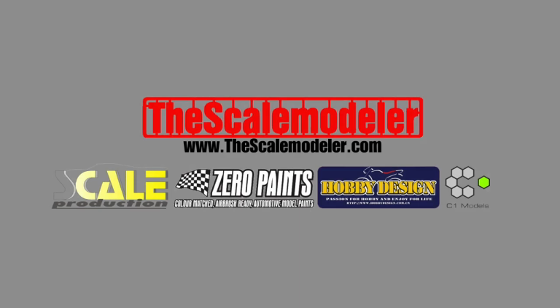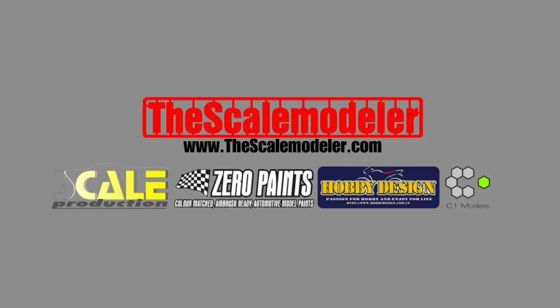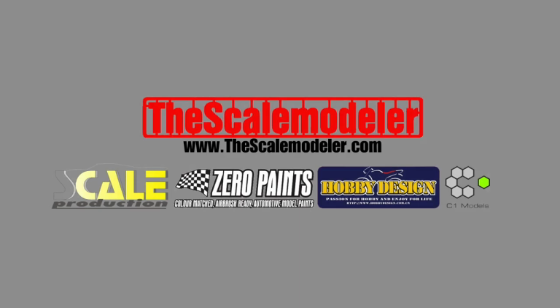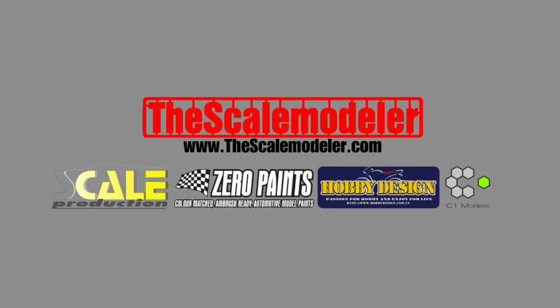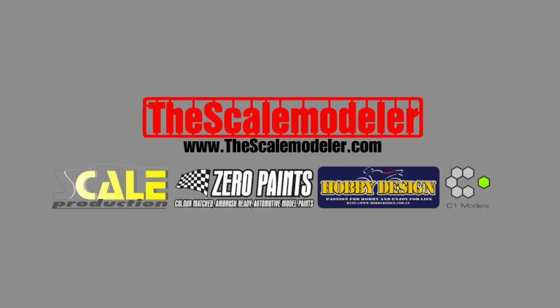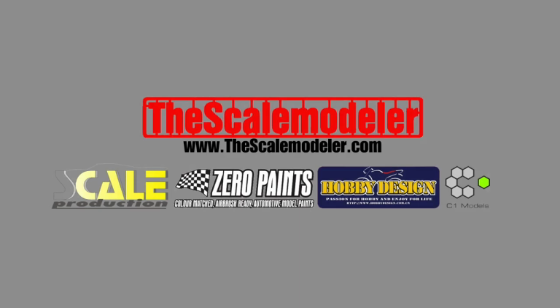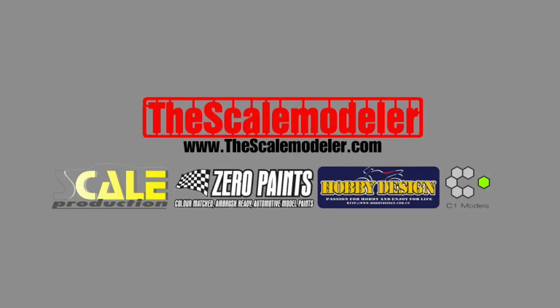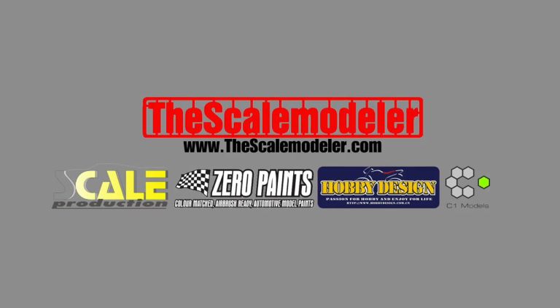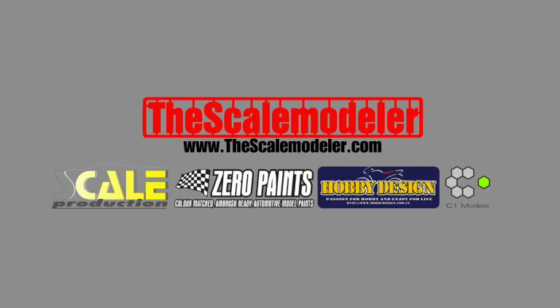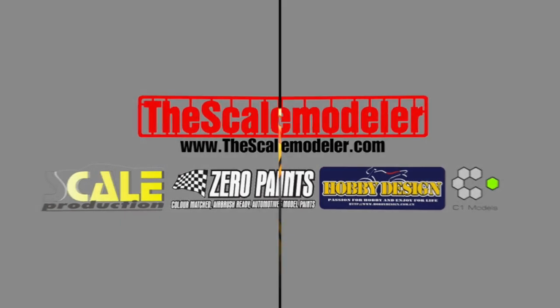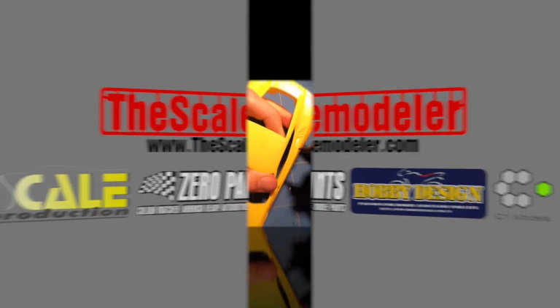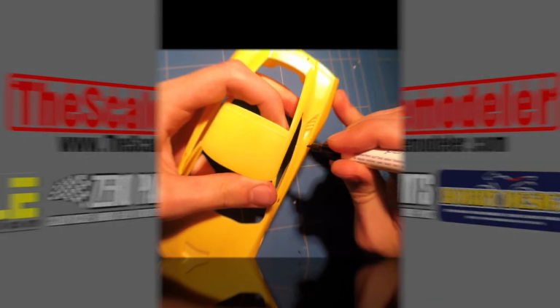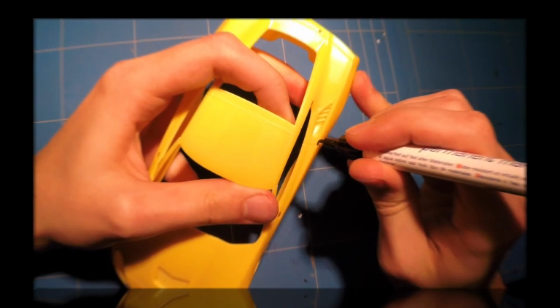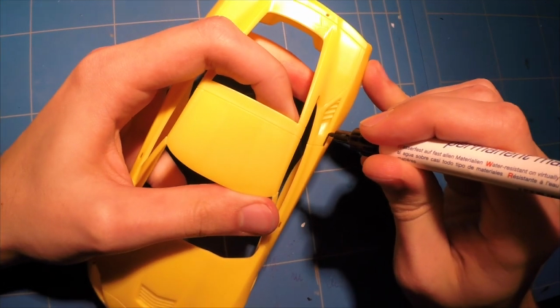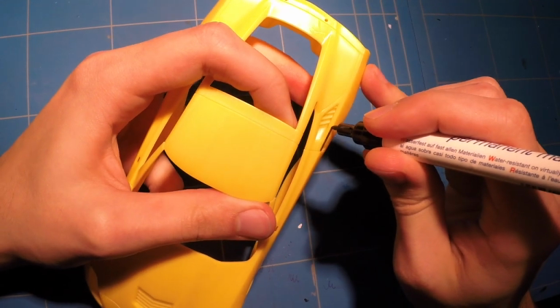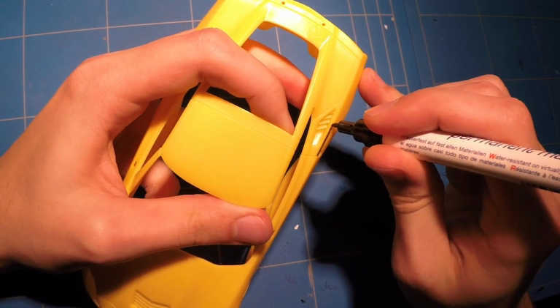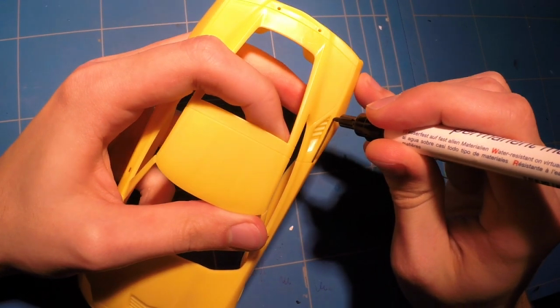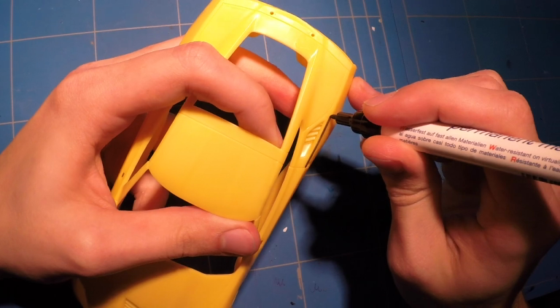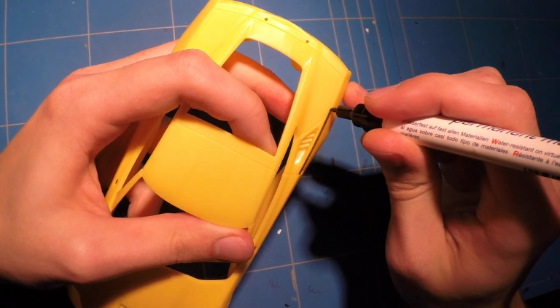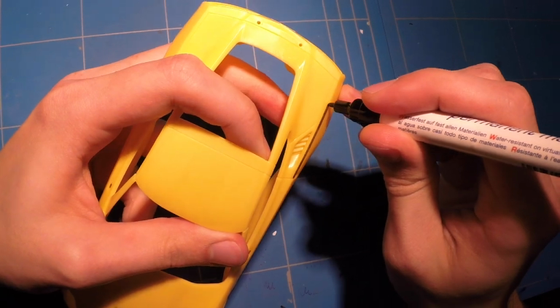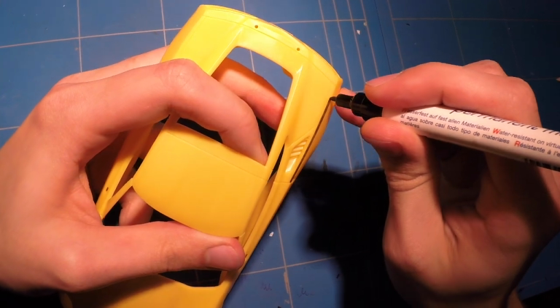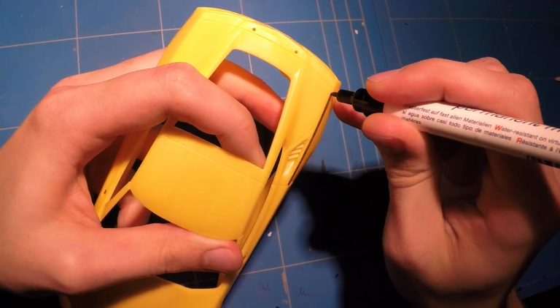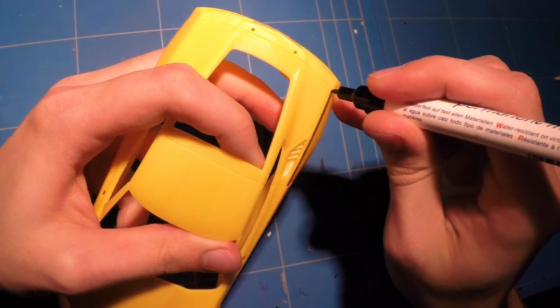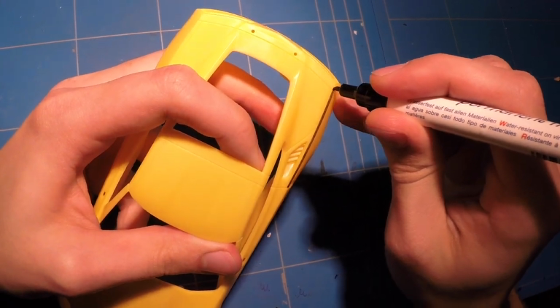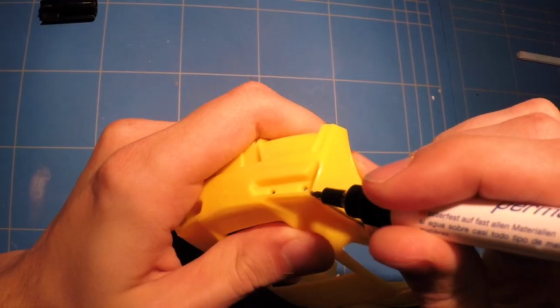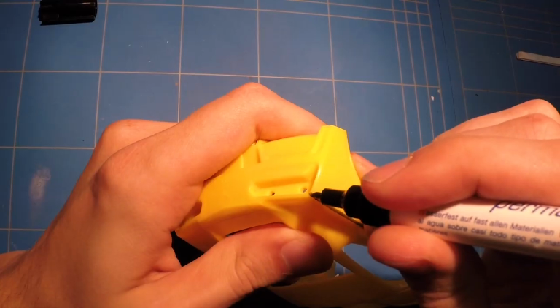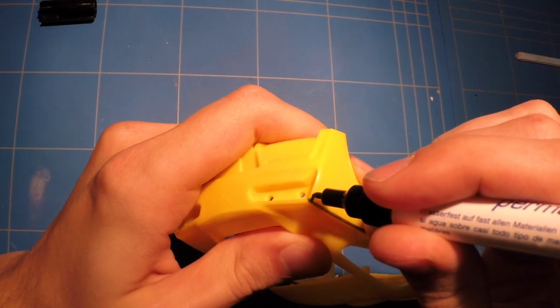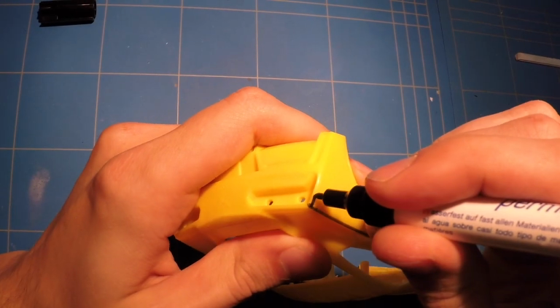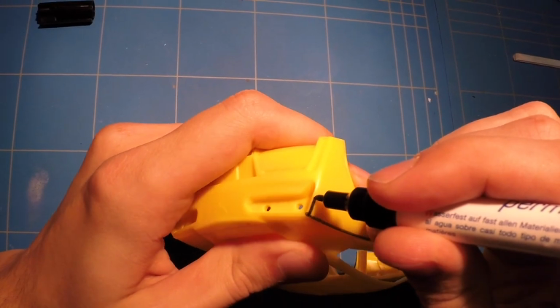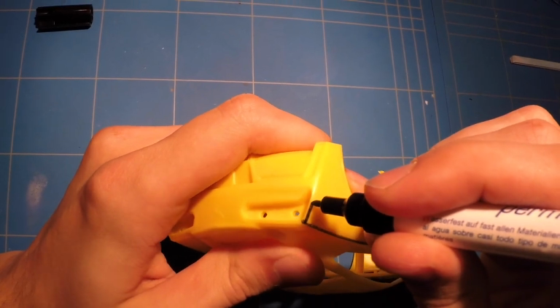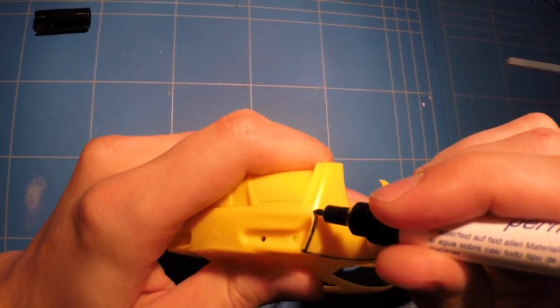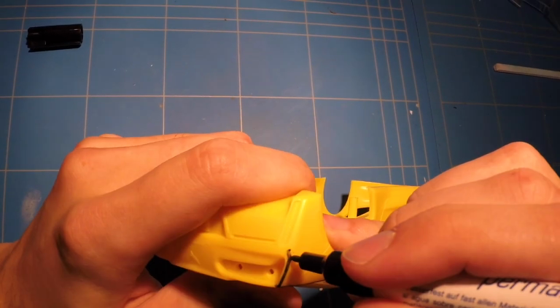Hey guys, so last time I started and finished the interior, so this time I'm going to start on the body.